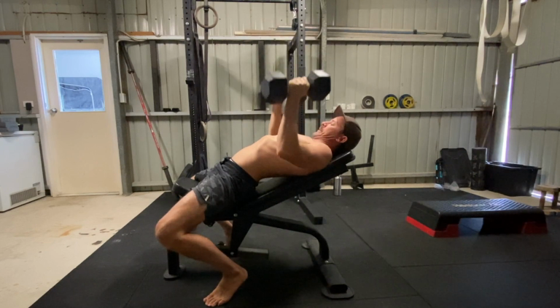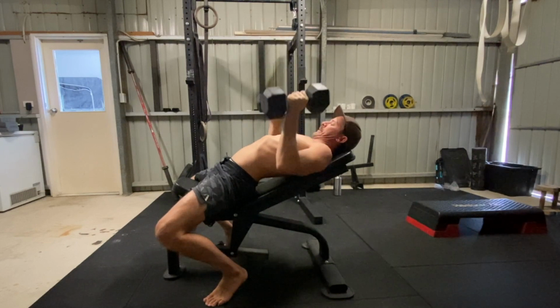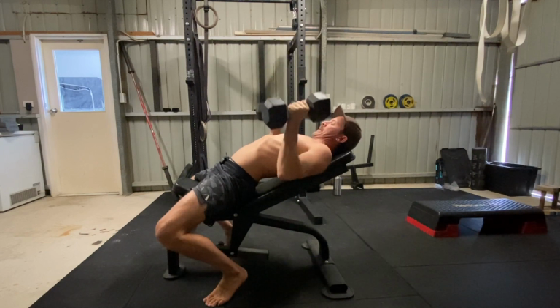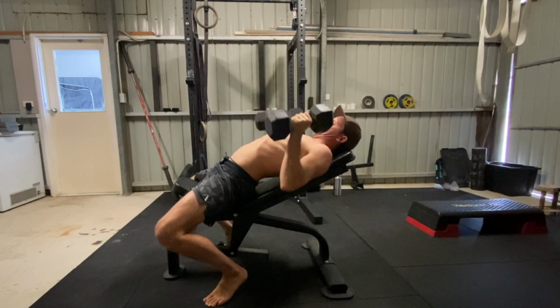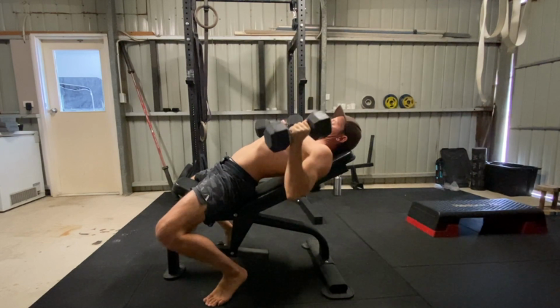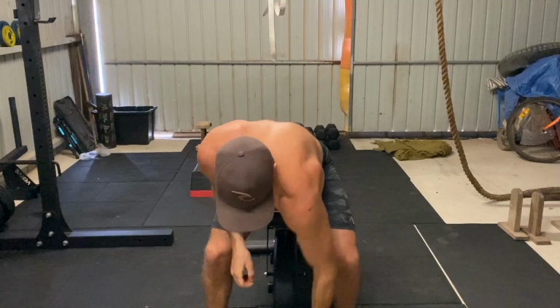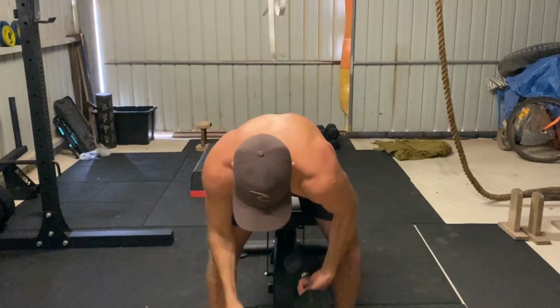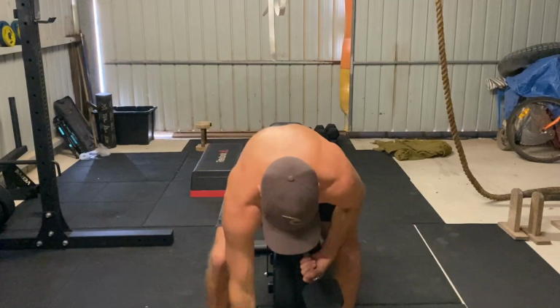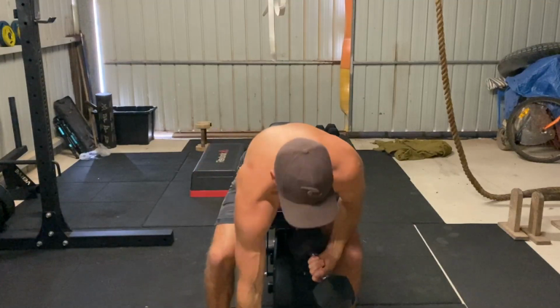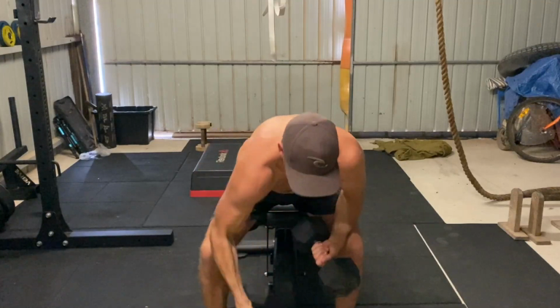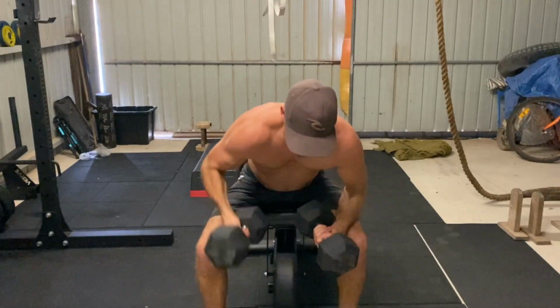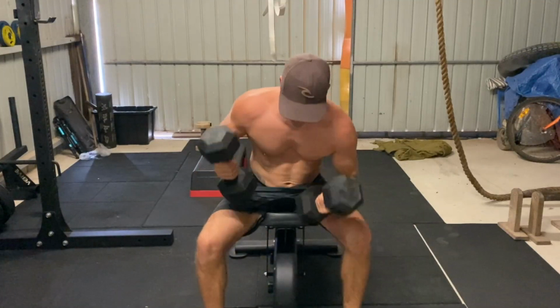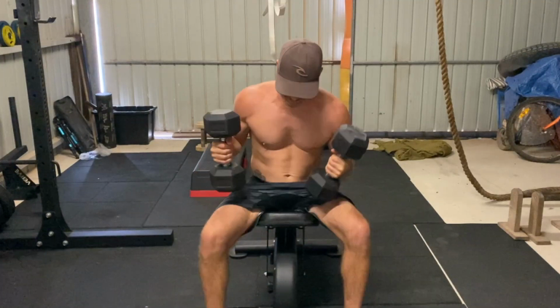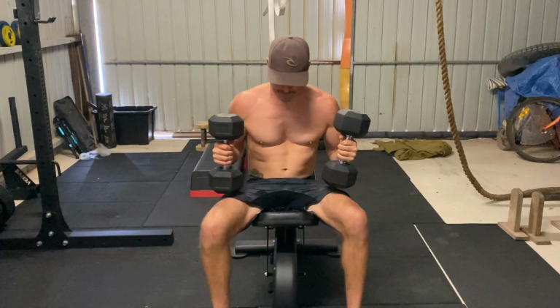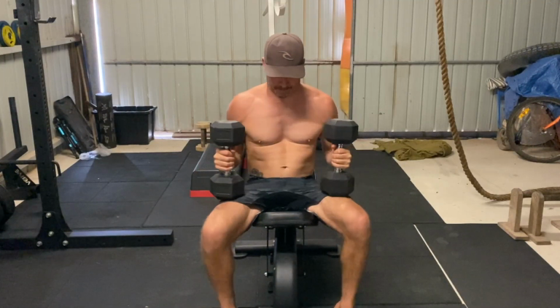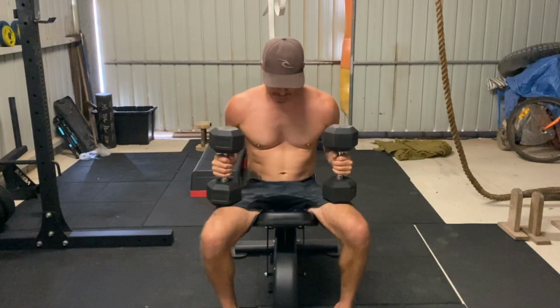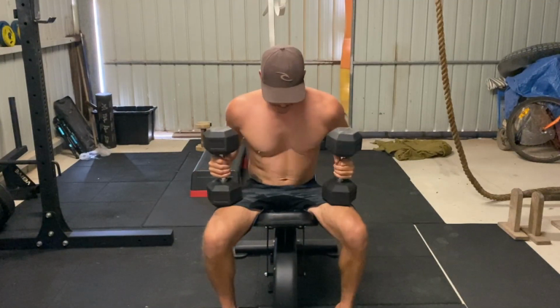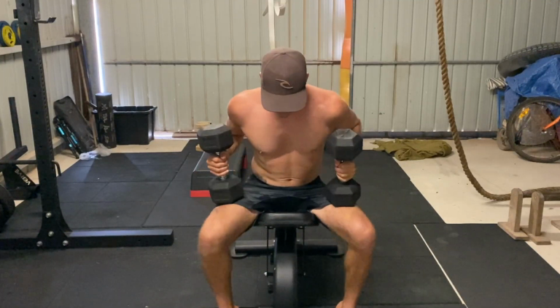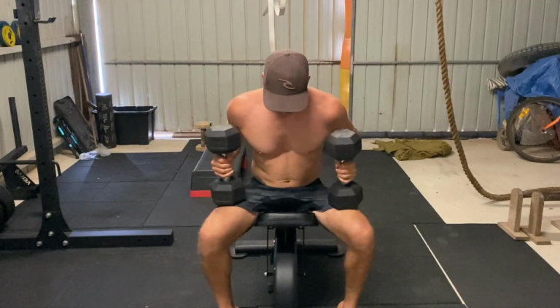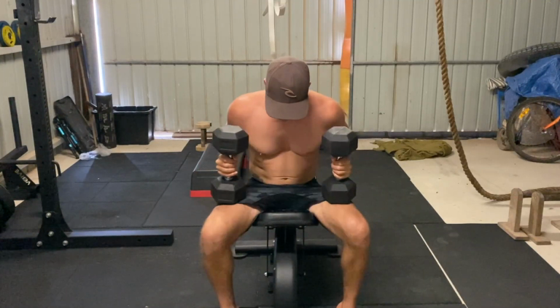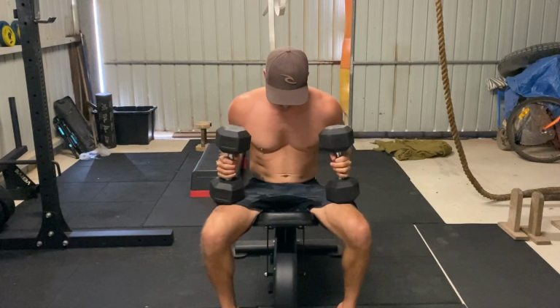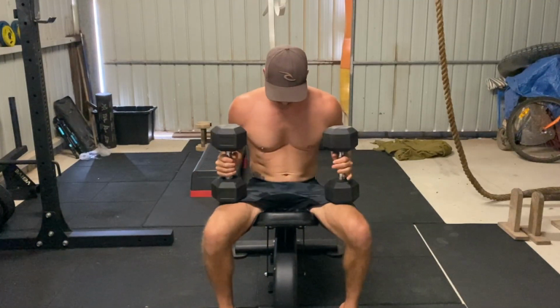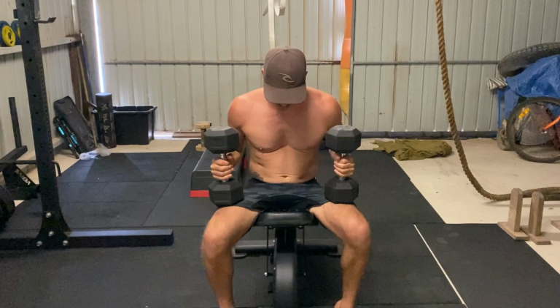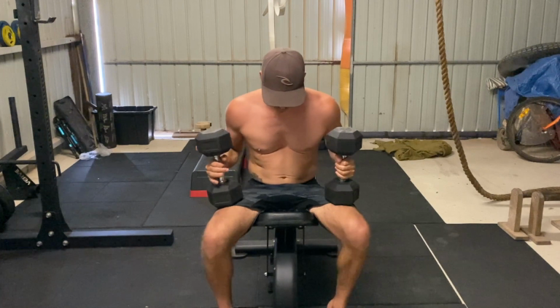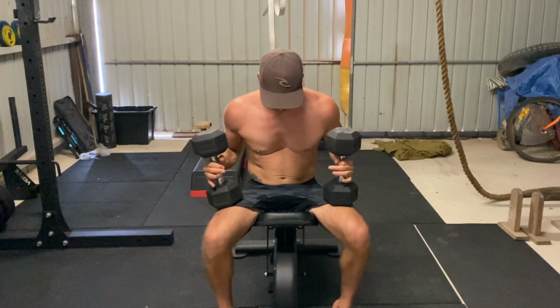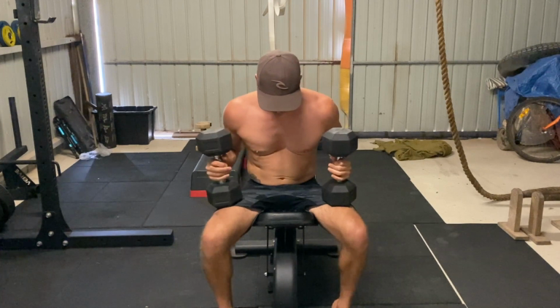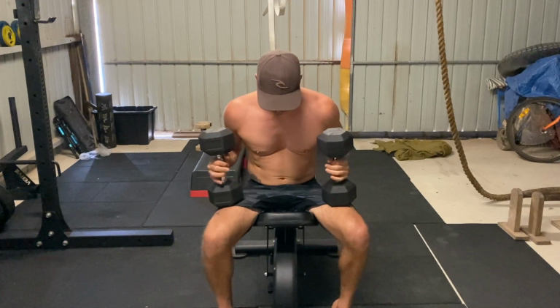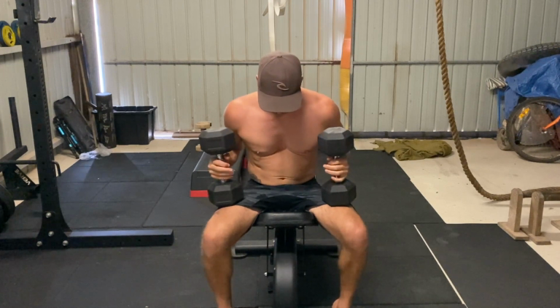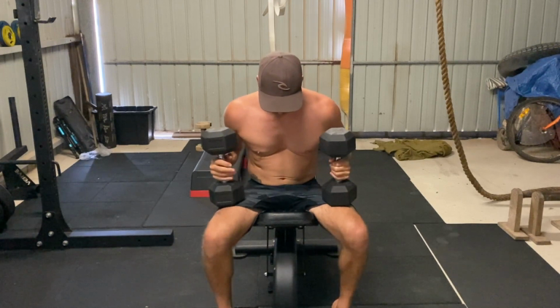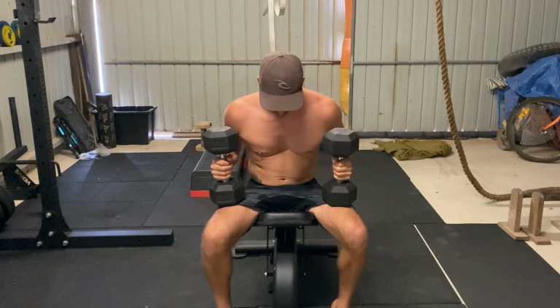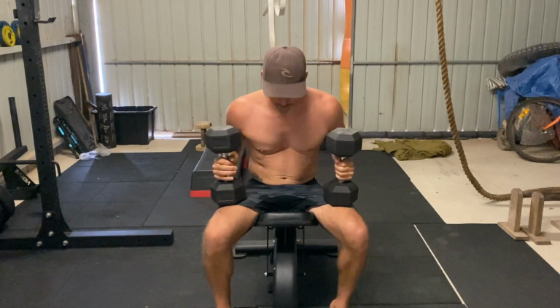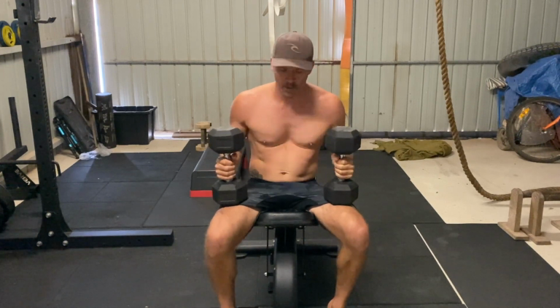When lifting a heavy set of dumbbells, you'll need to rest them on your knees and use your legs to kick them into place as you lie down on the bench.